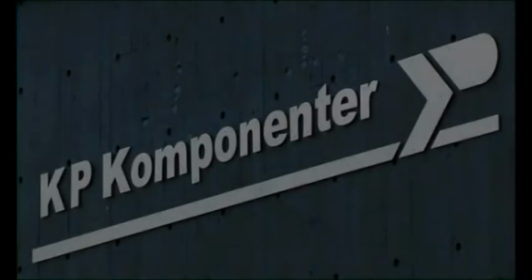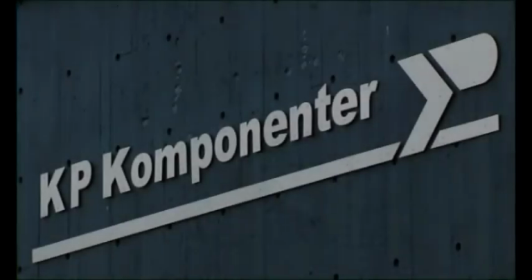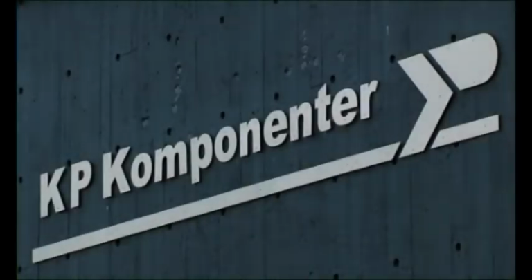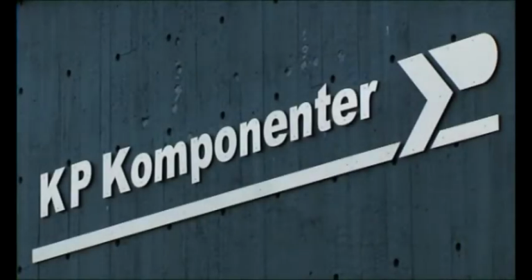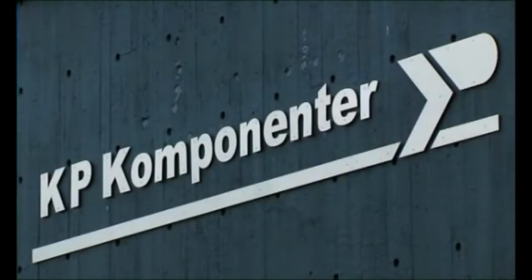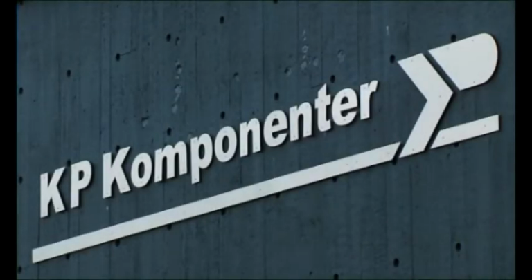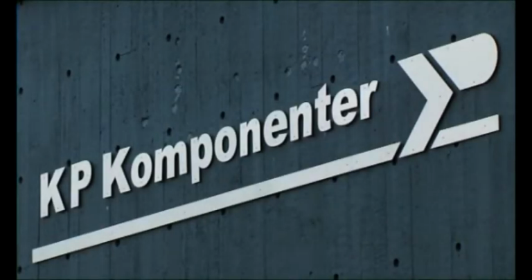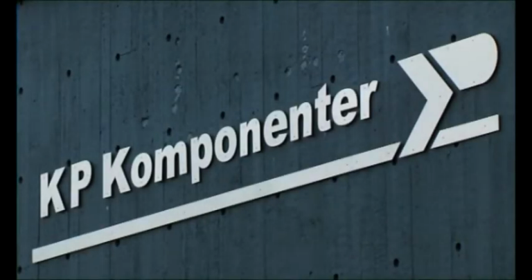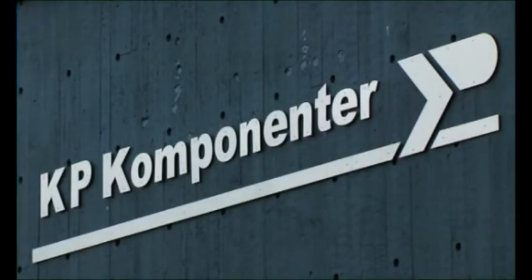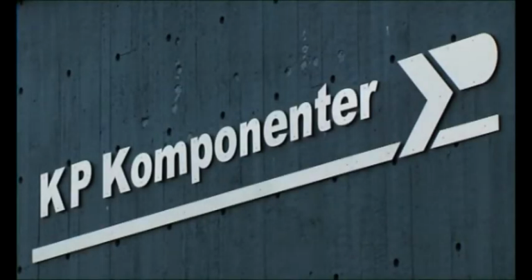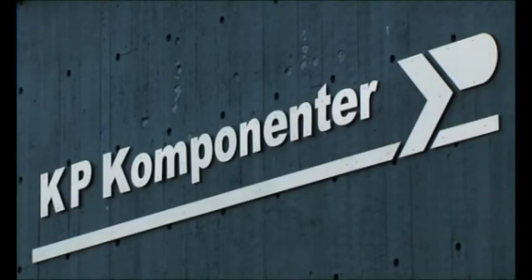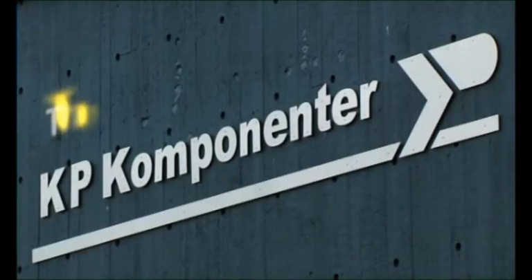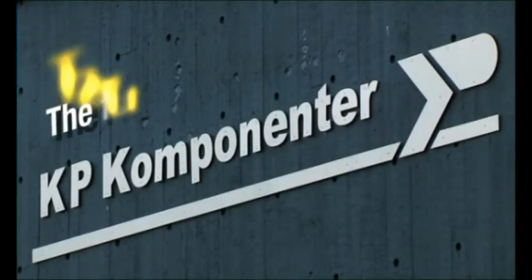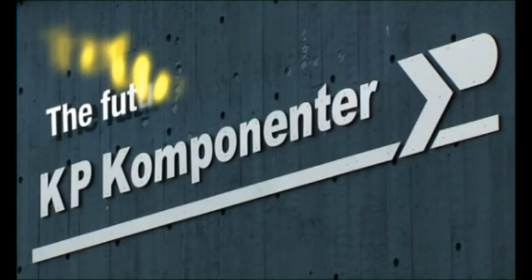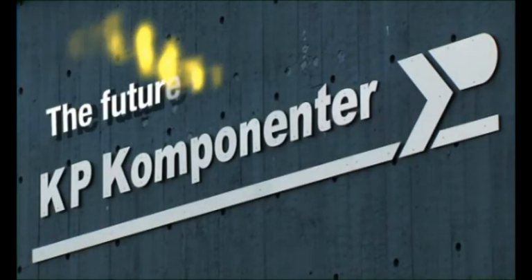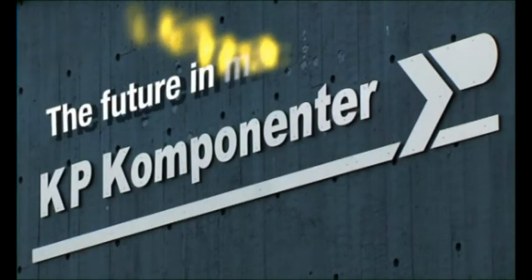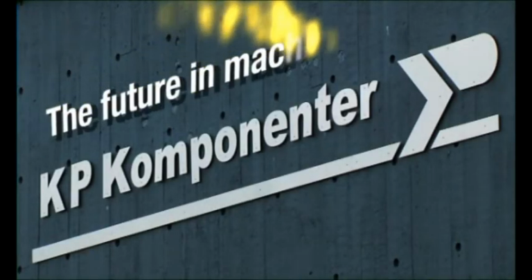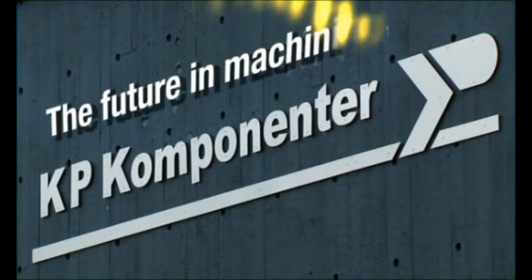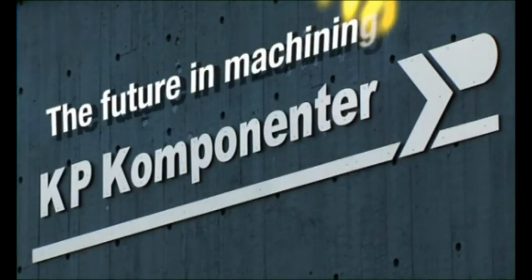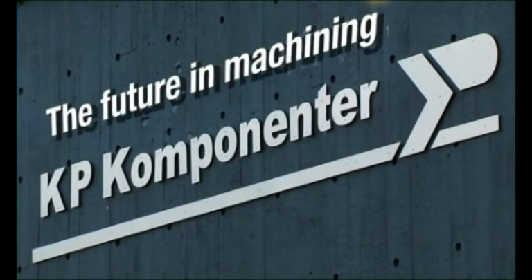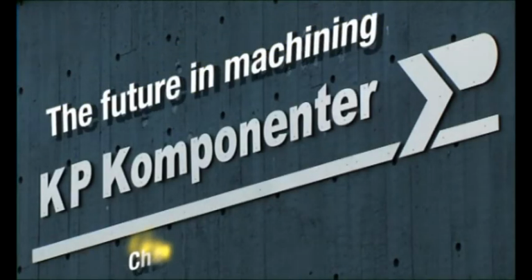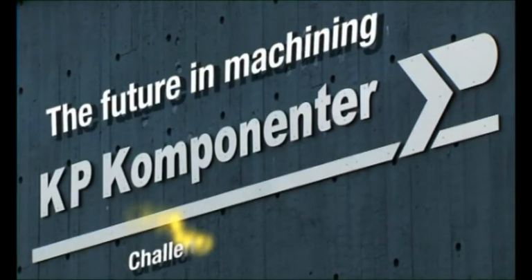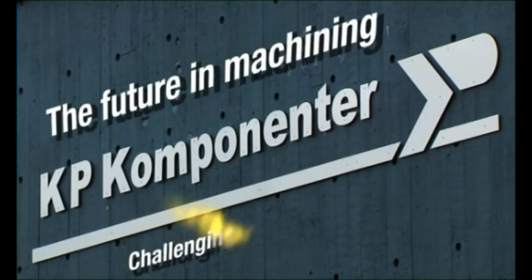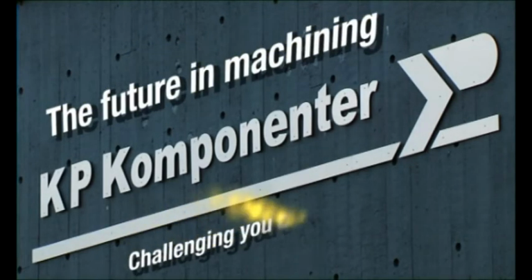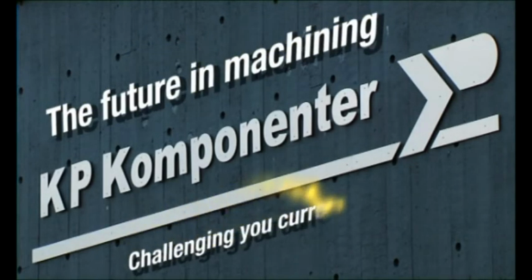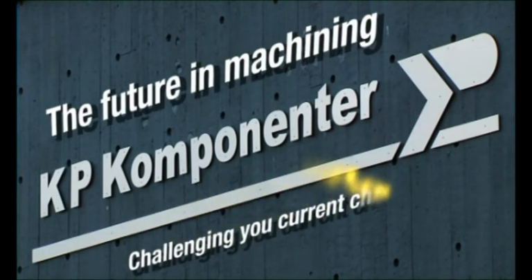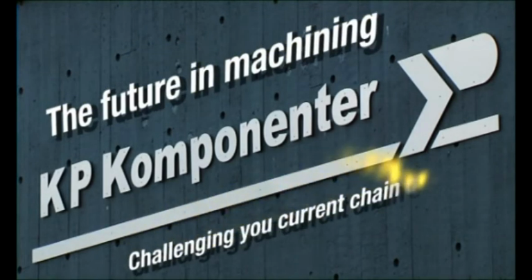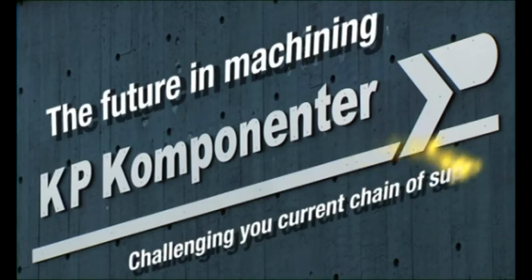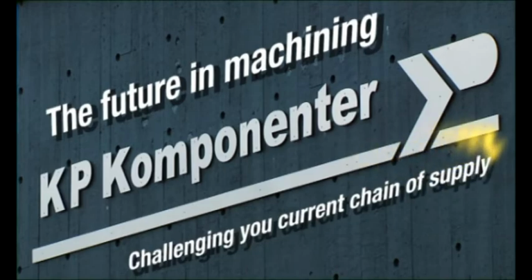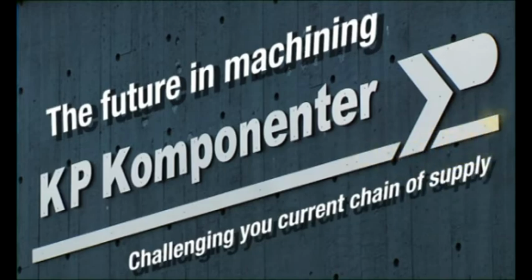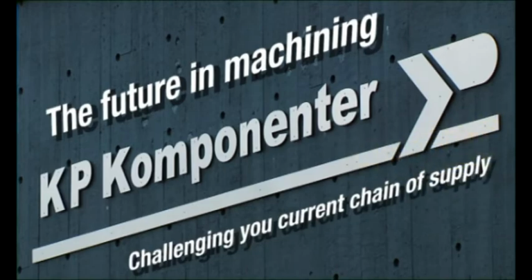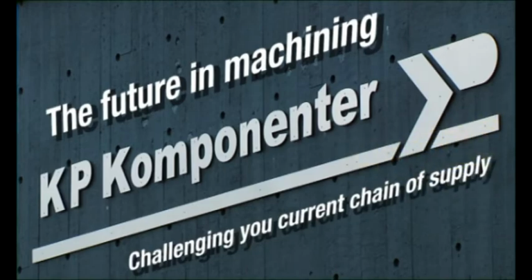KP Components. The future in machining. Challenging your current chain of supply.